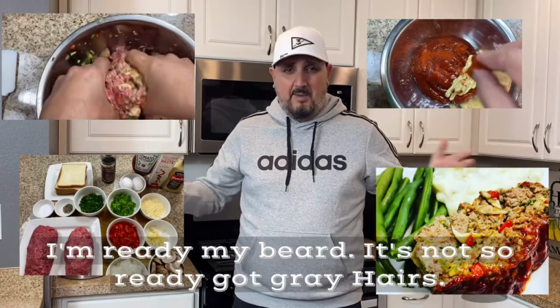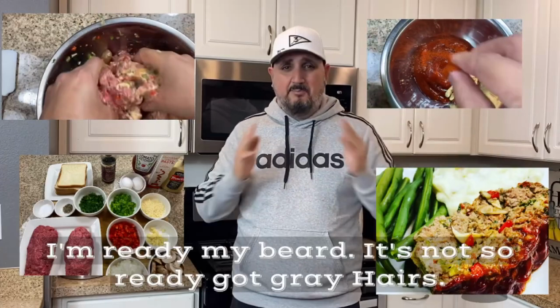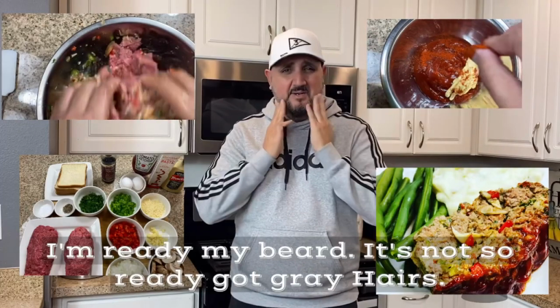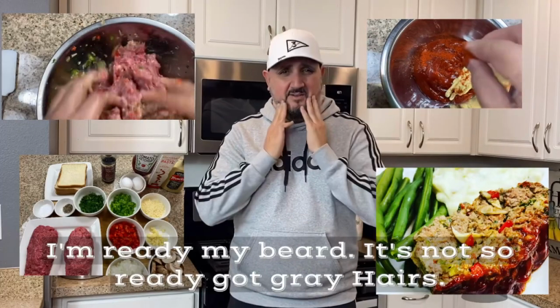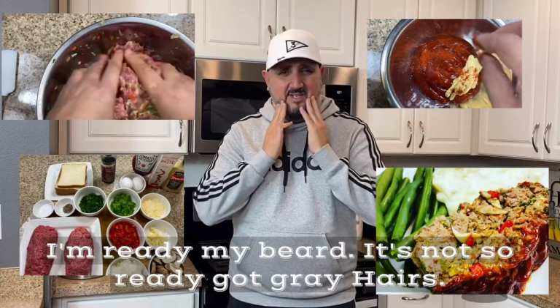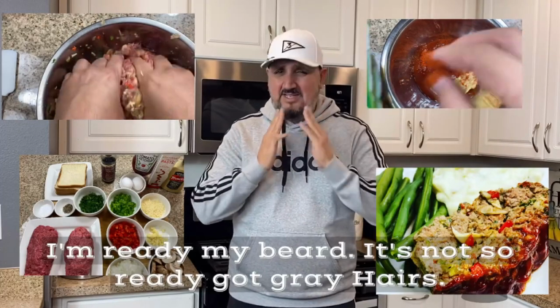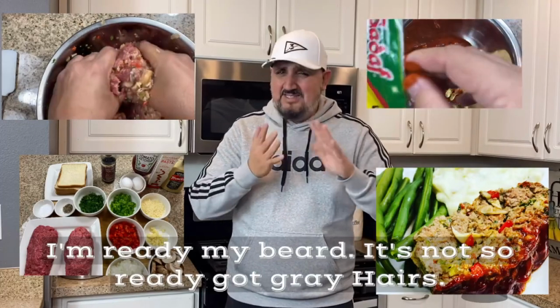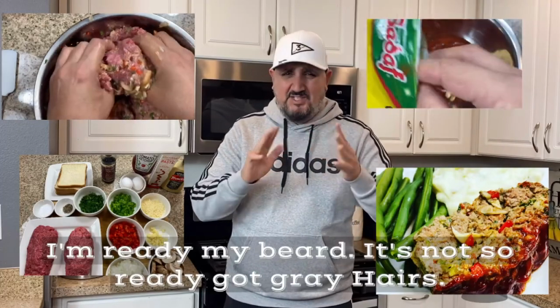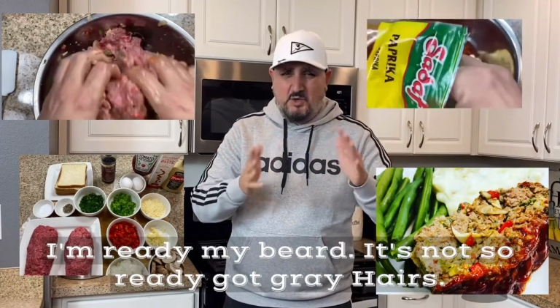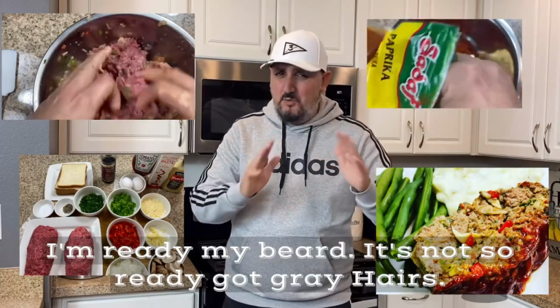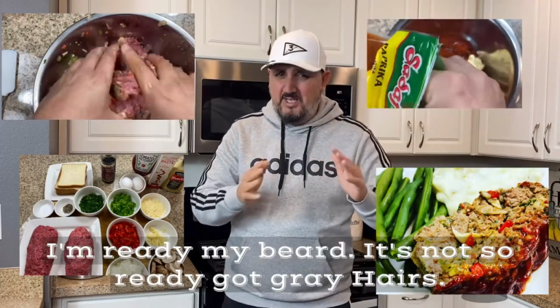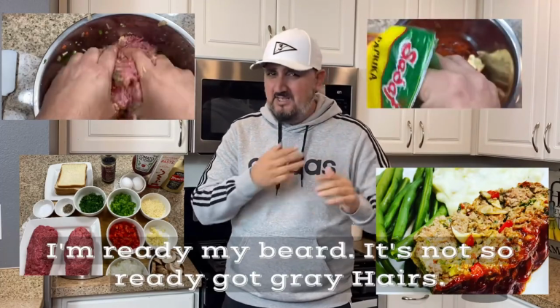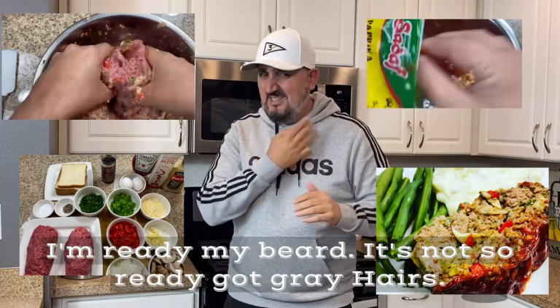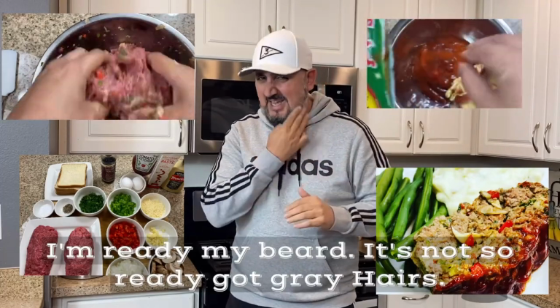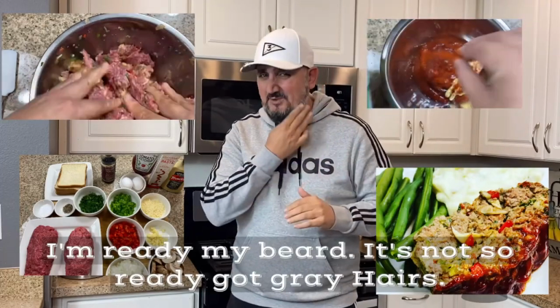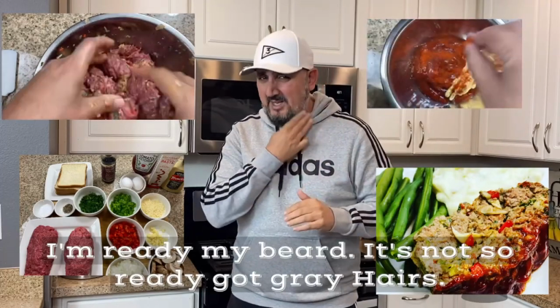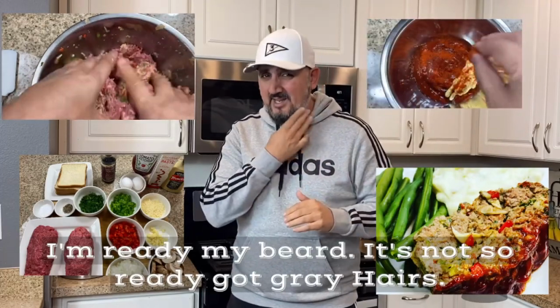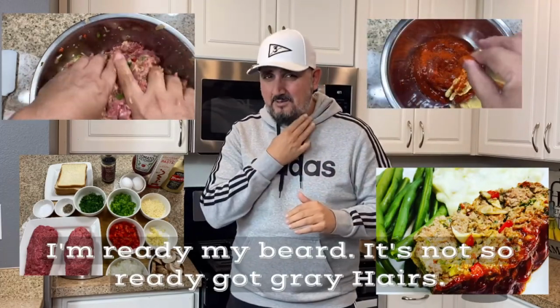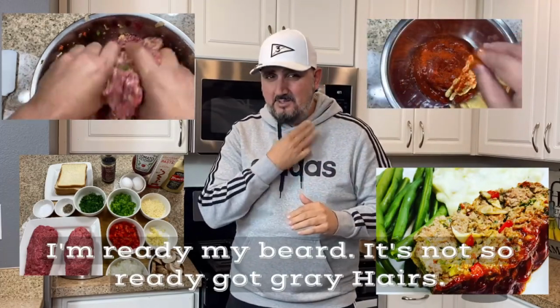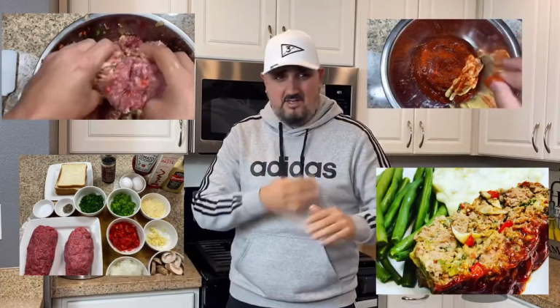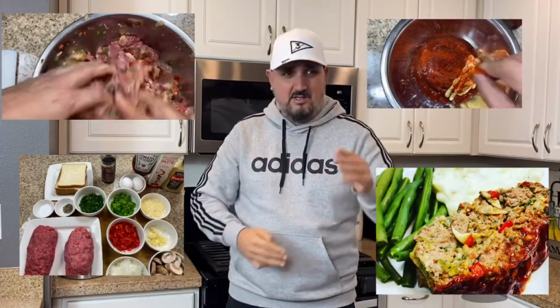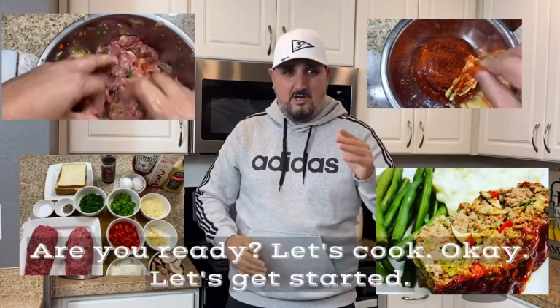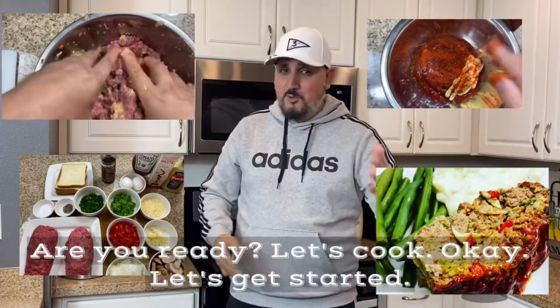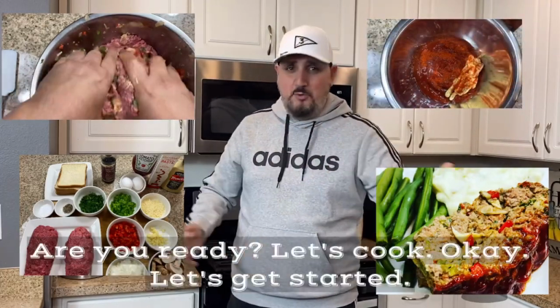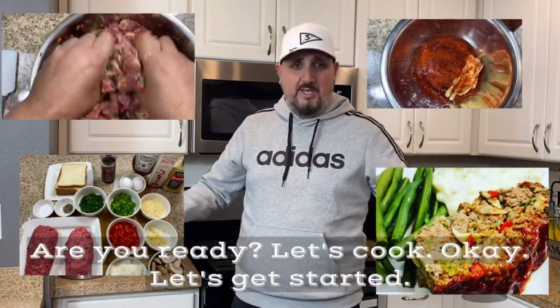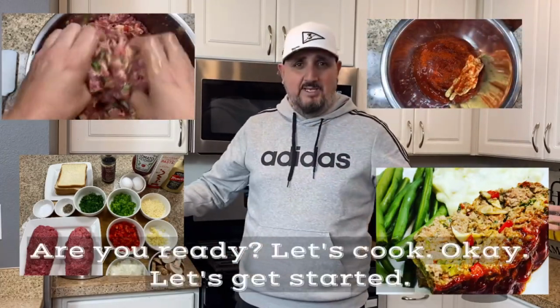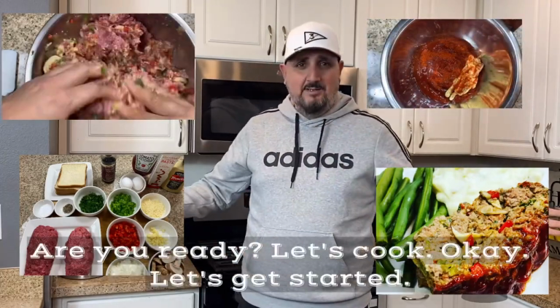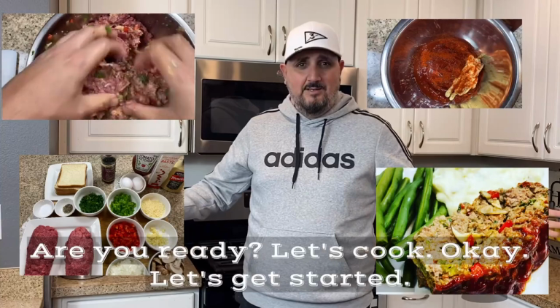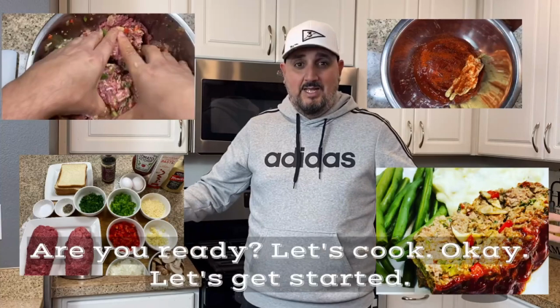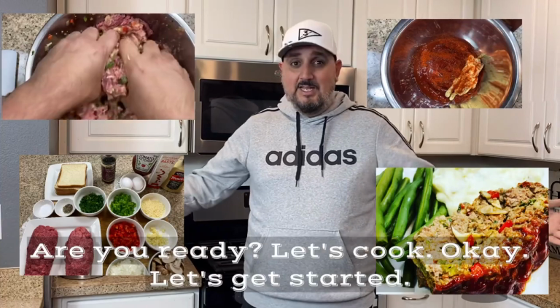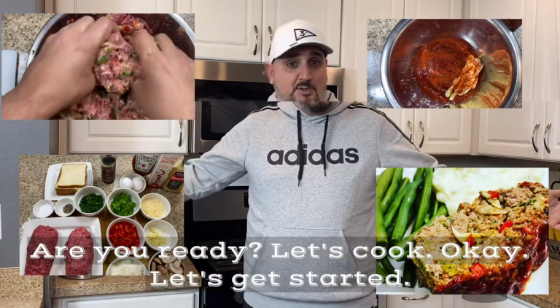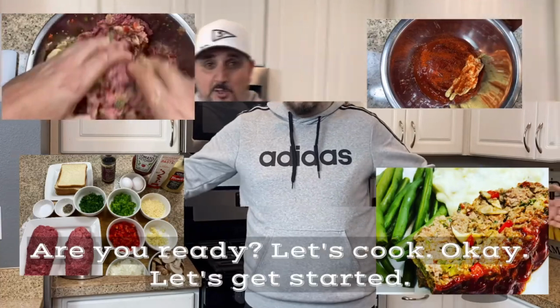My beard is not so ready — it's got gray hairs. Are you ready? Let's cook.